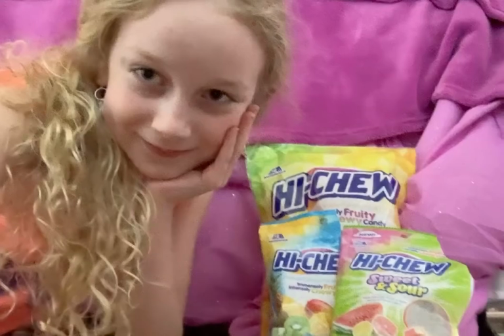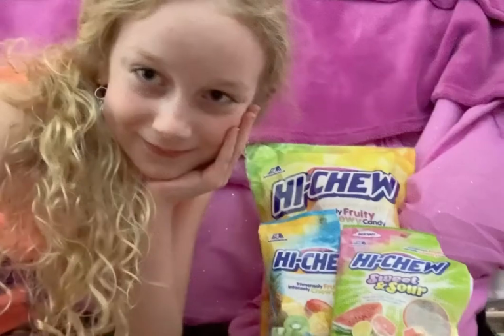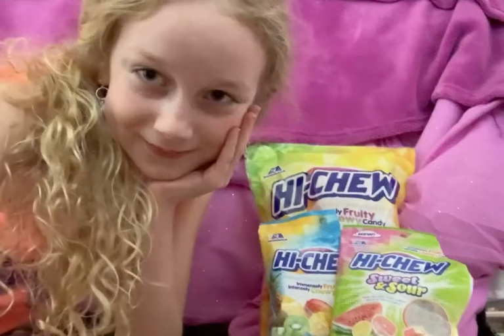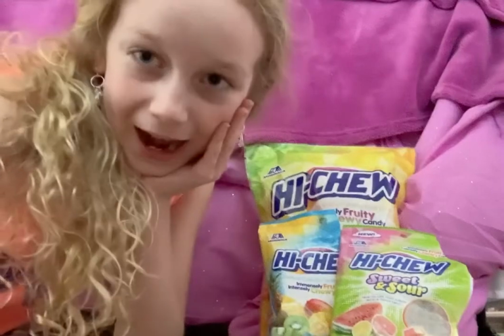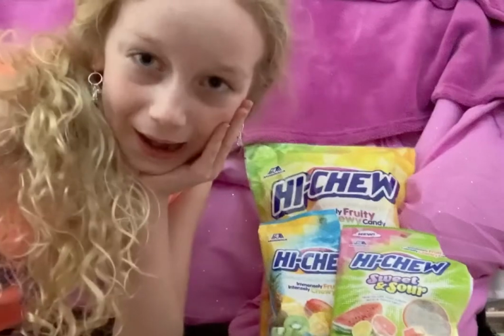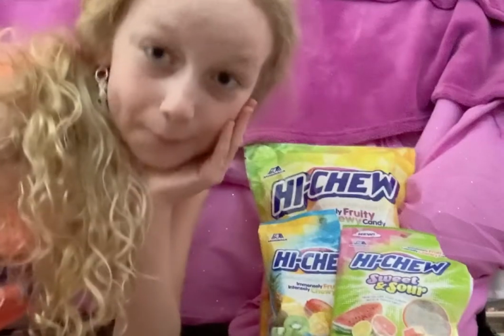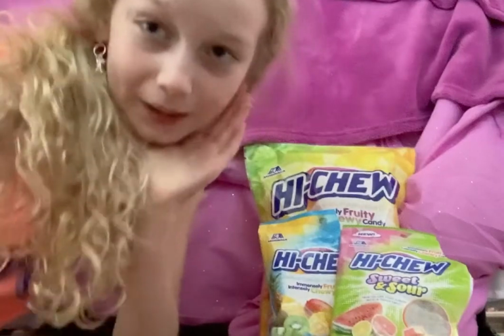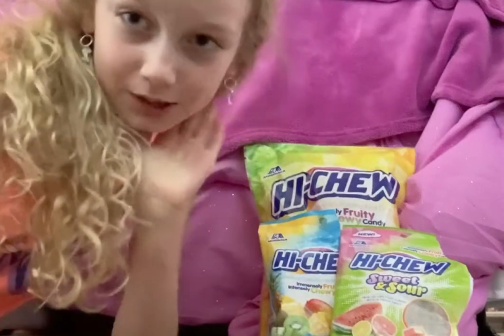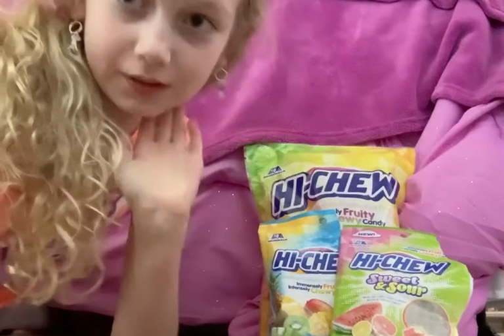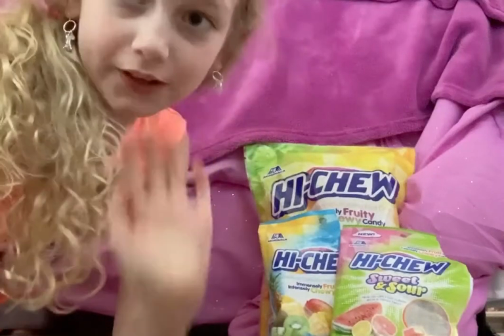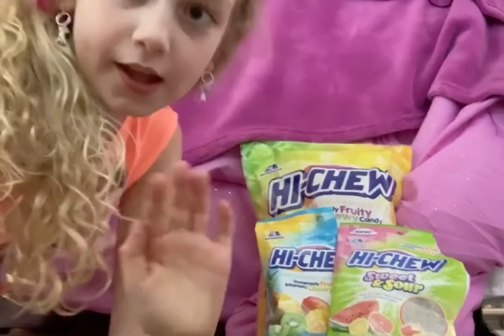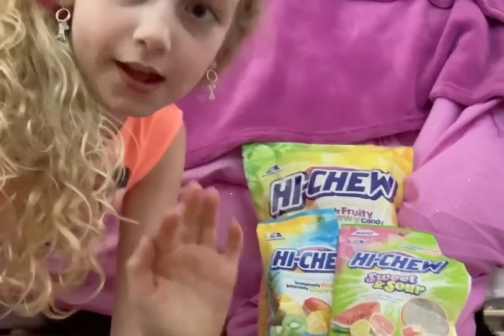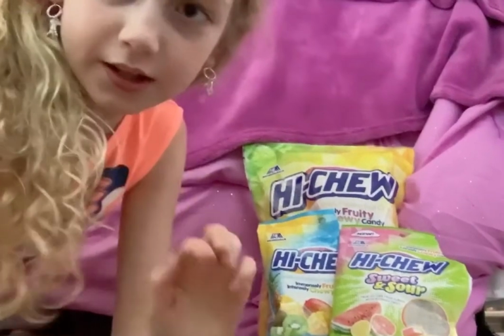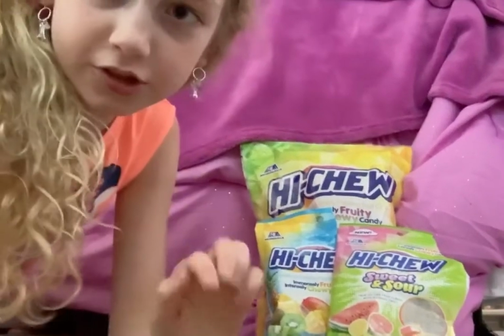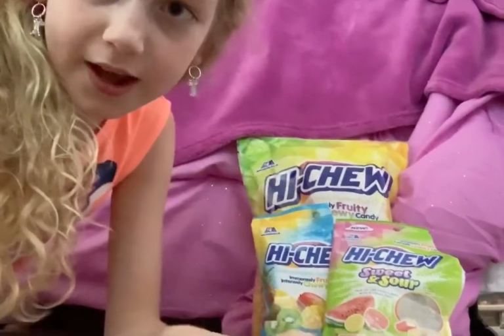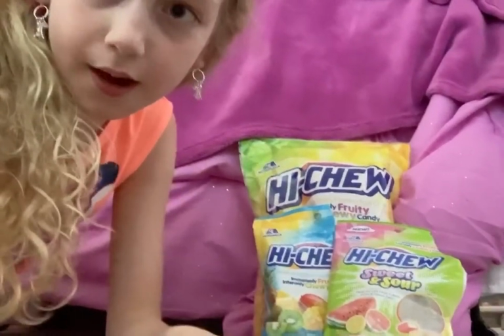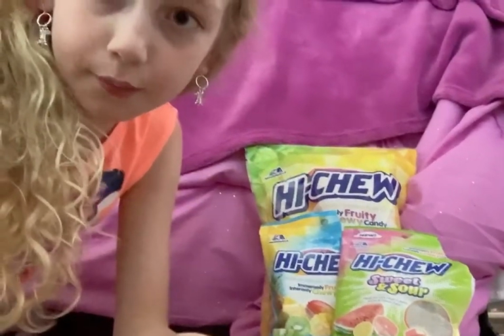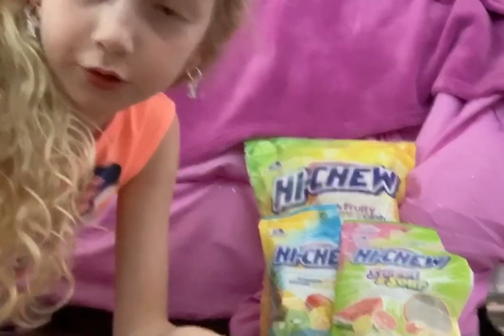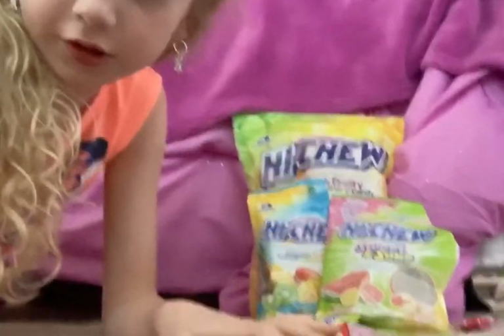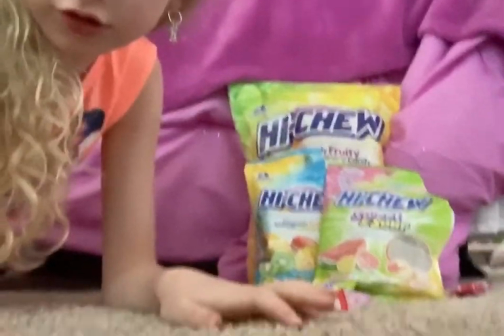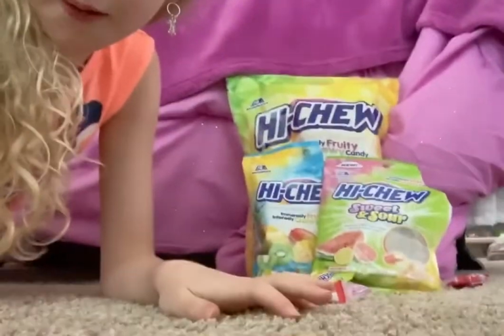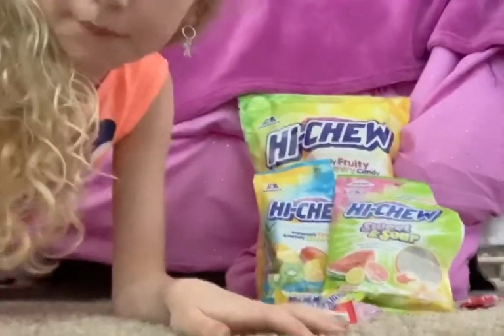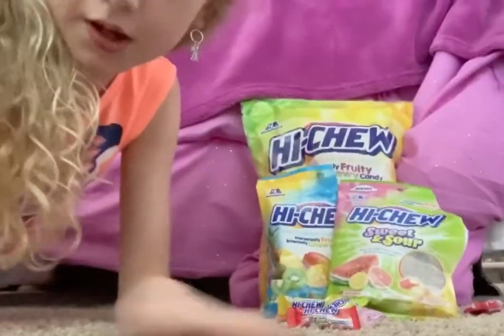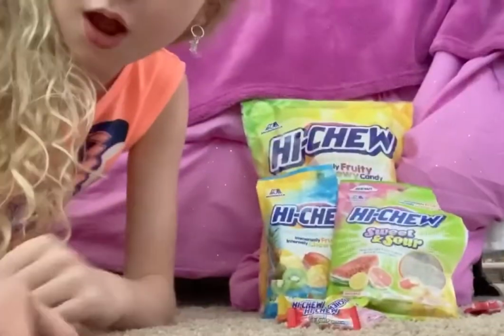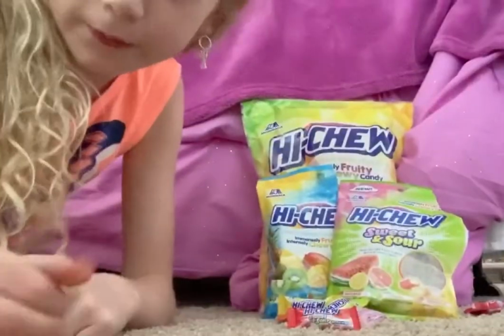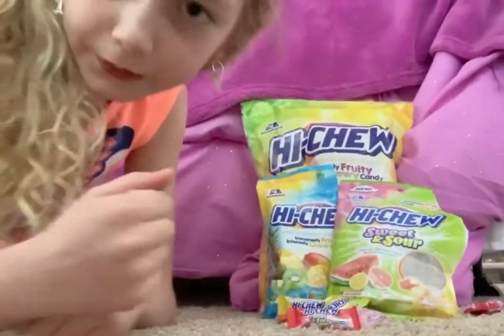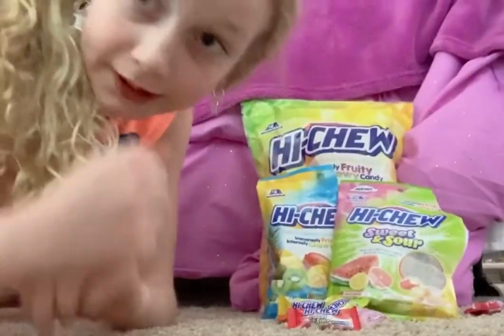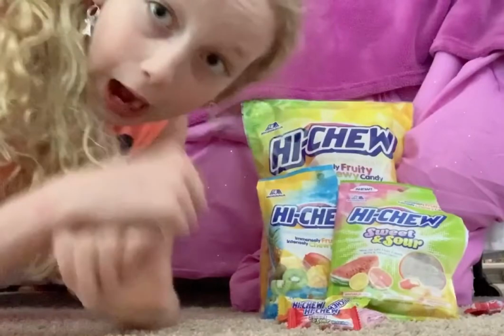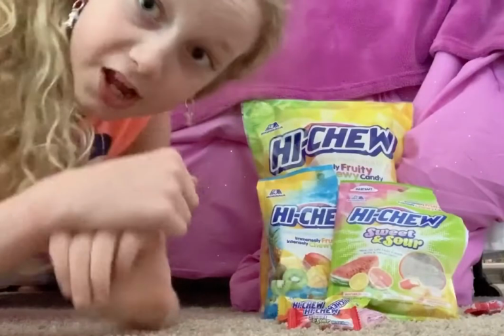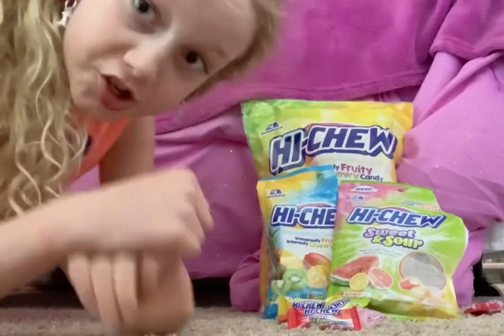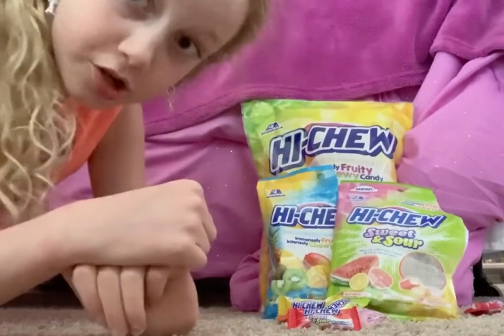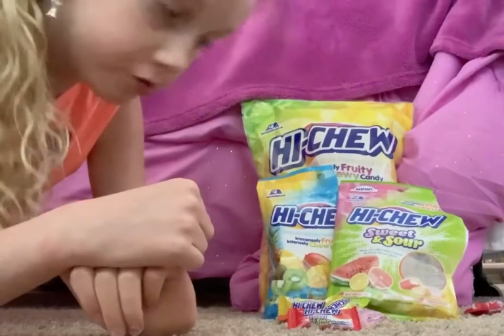Hi, my name is Olivia, and today I'm going to be reviewing Hi-Chews.